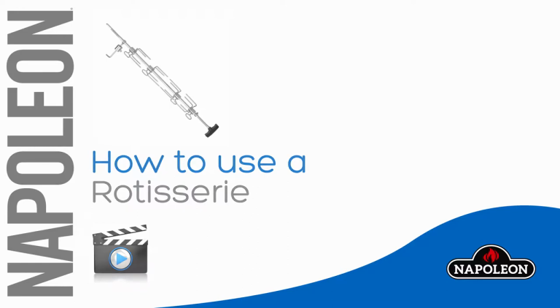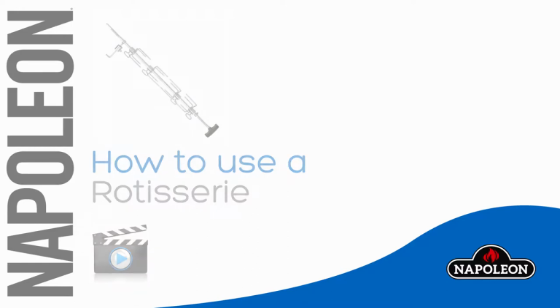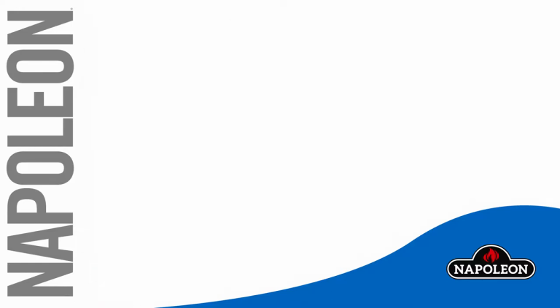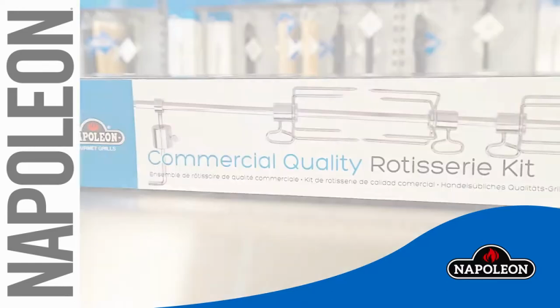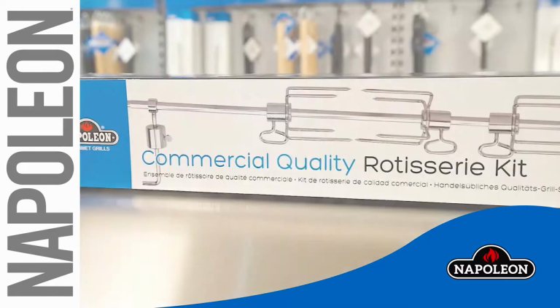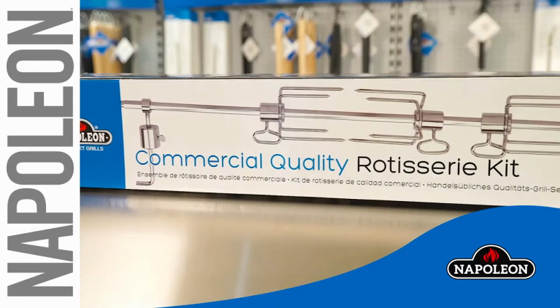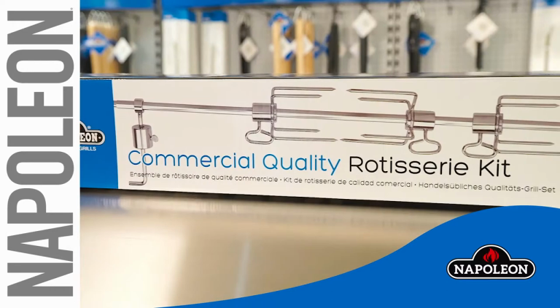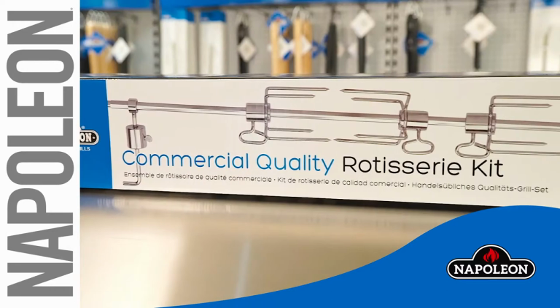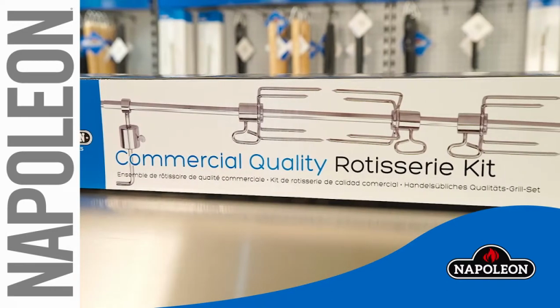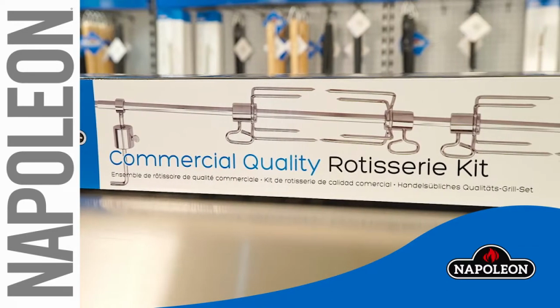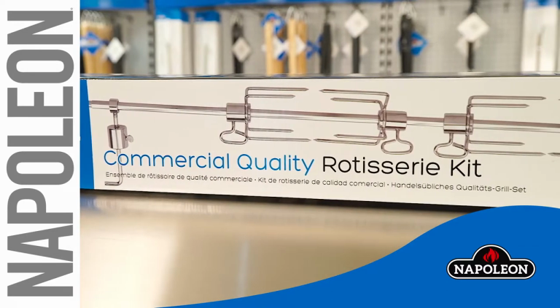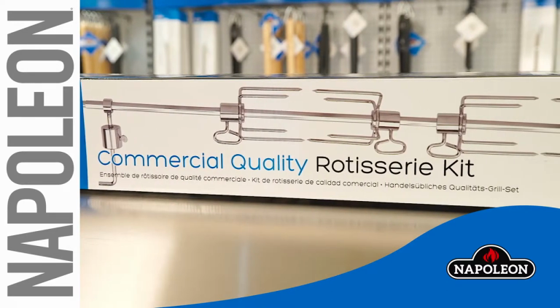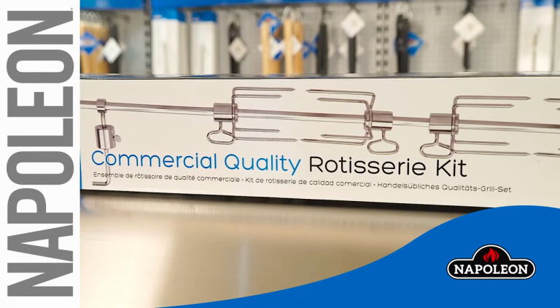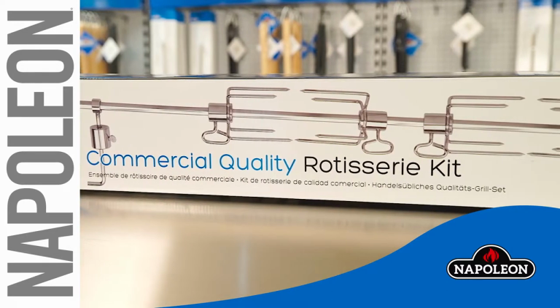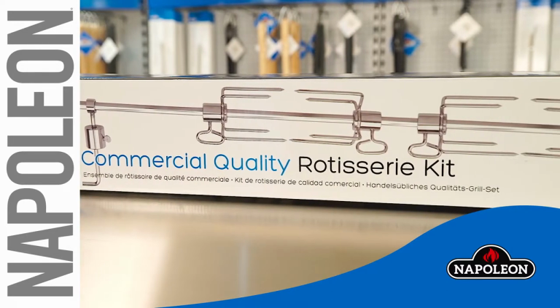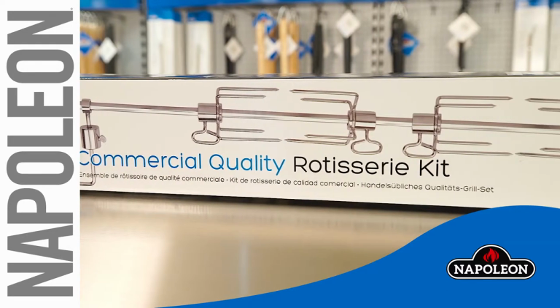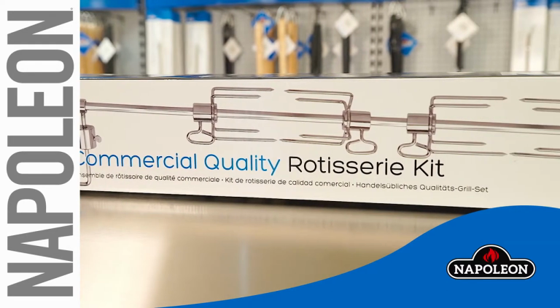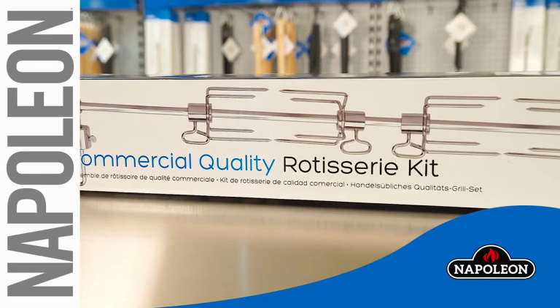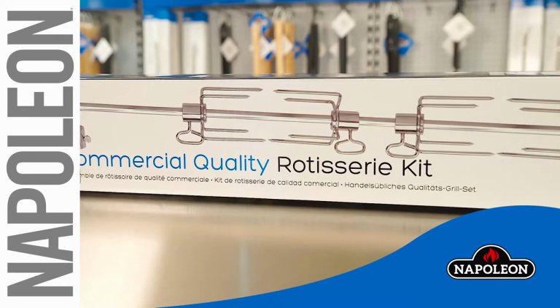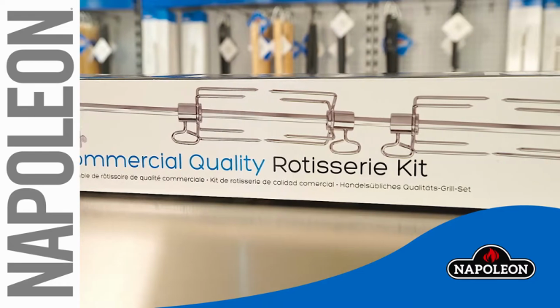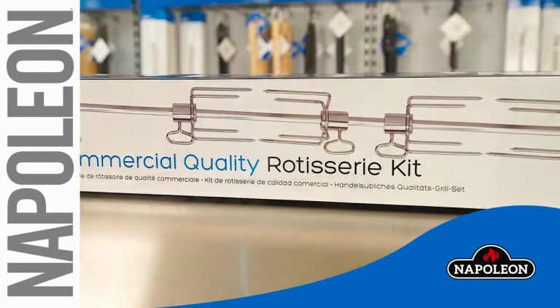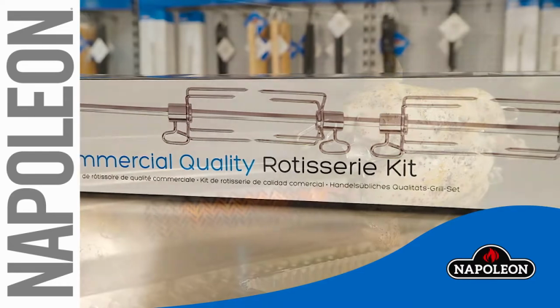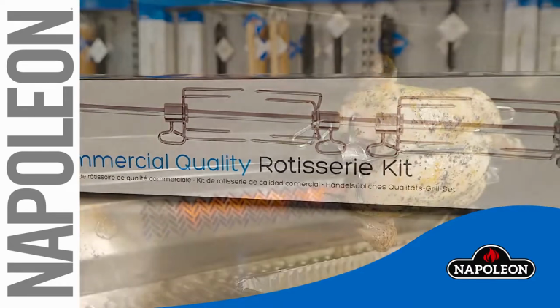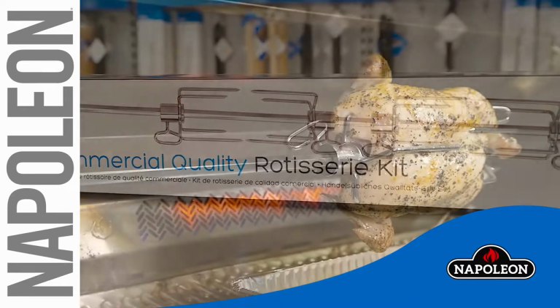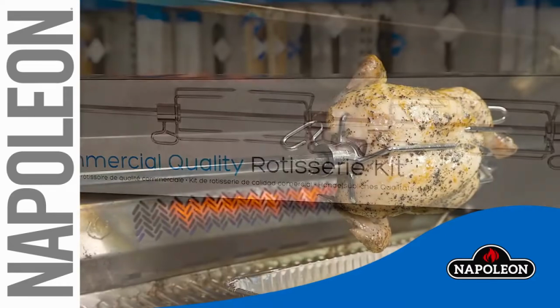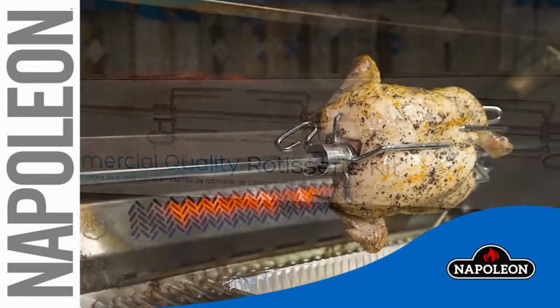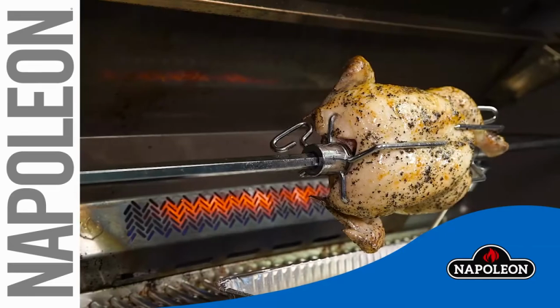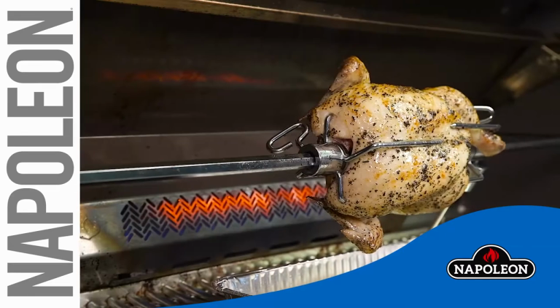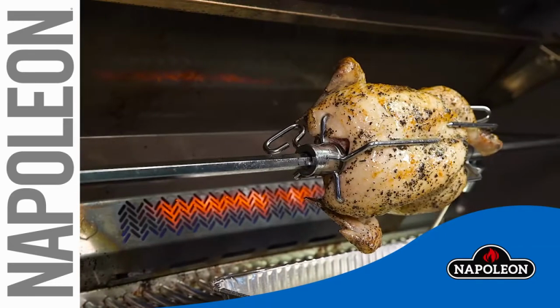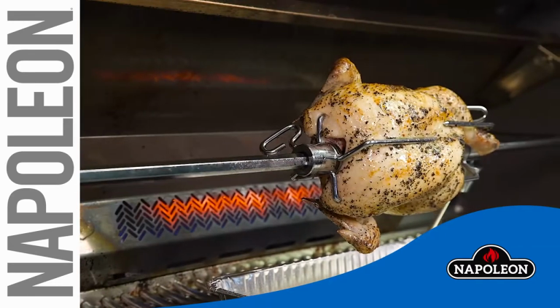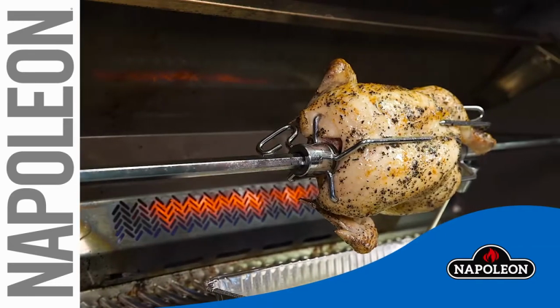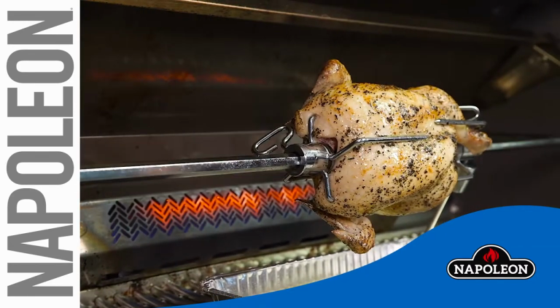Creating restaurant quality rotisserie can be easy when you properly install and balance your Napoleon rotisserie kit.